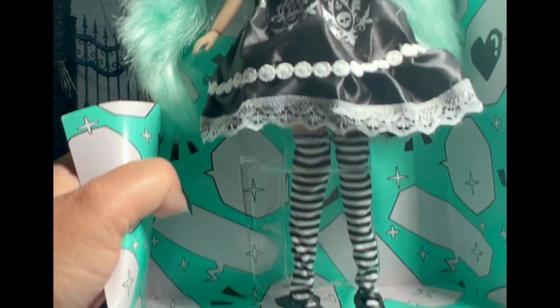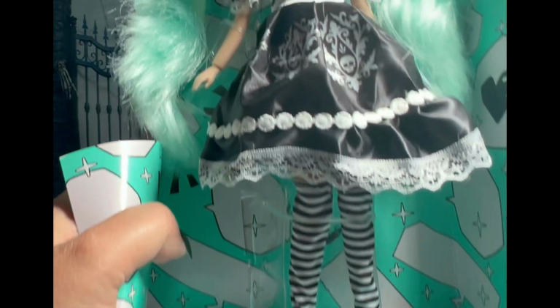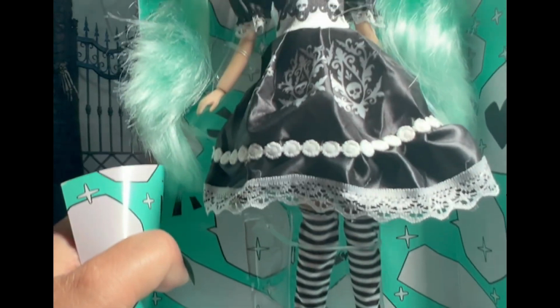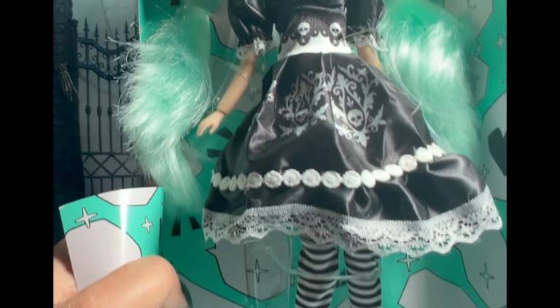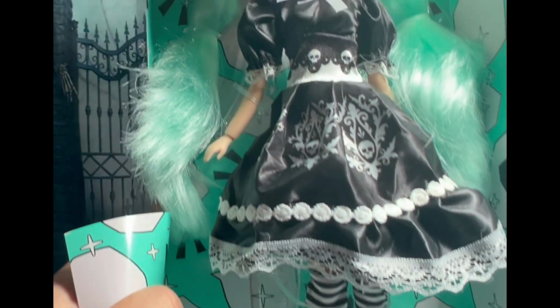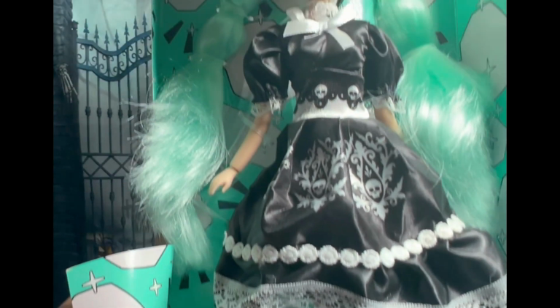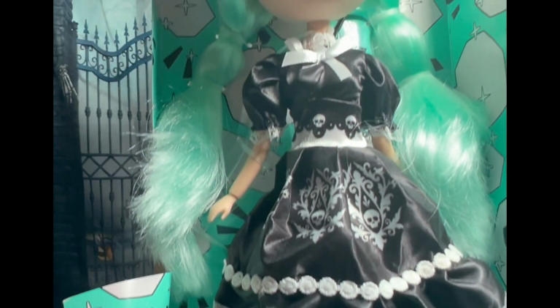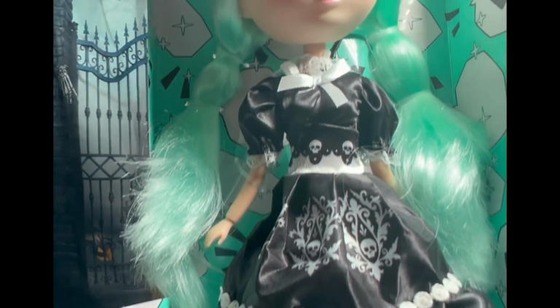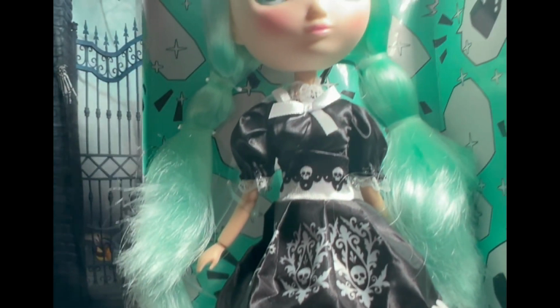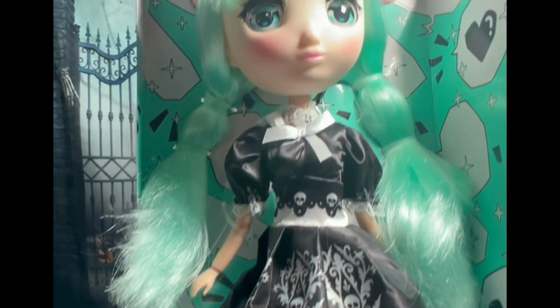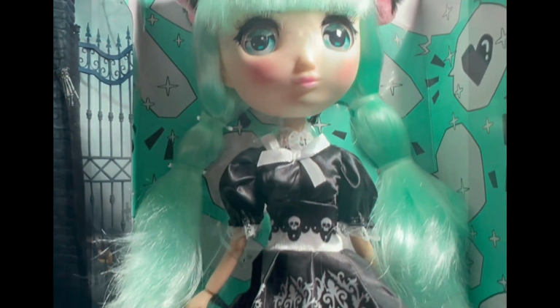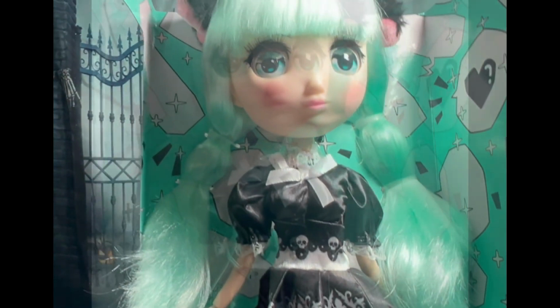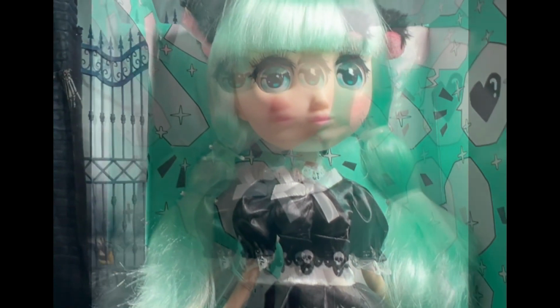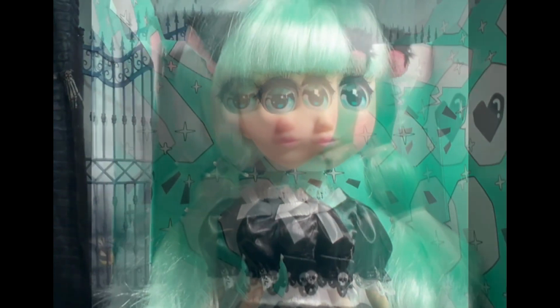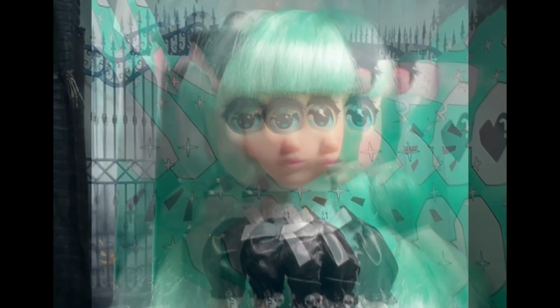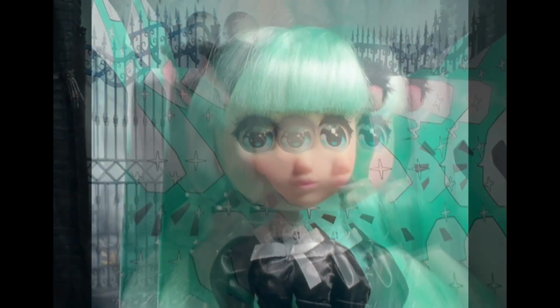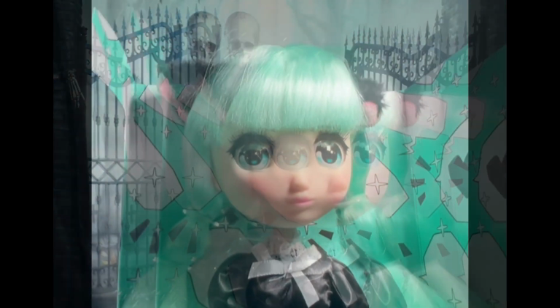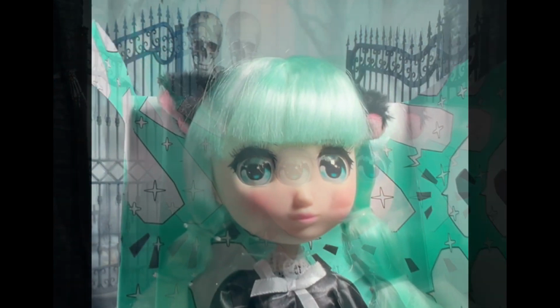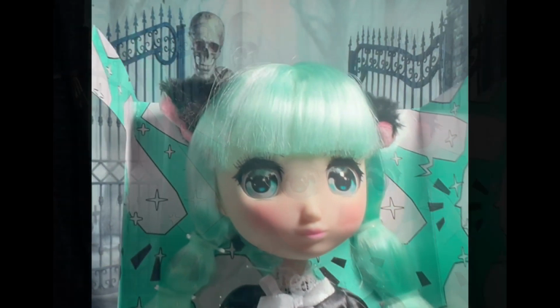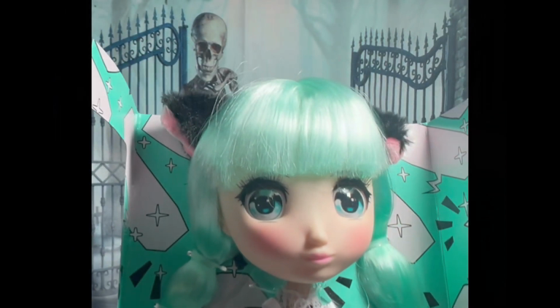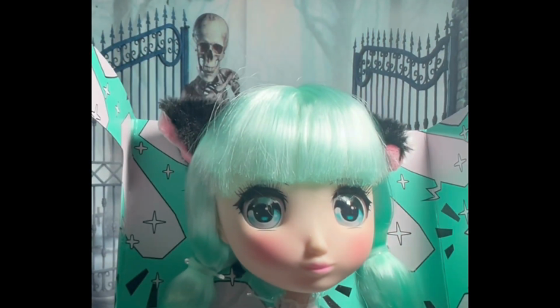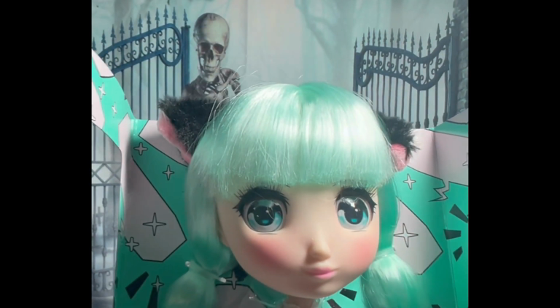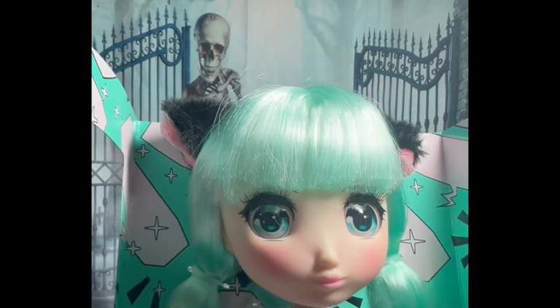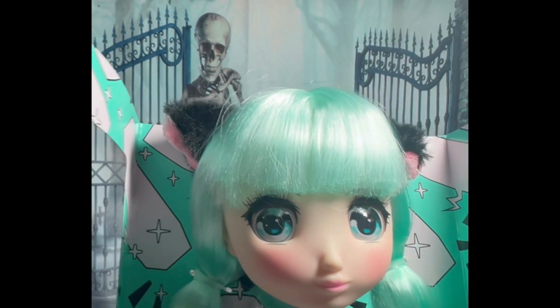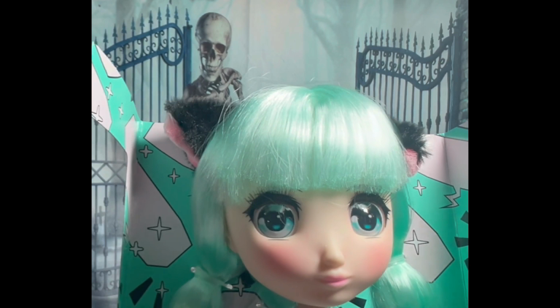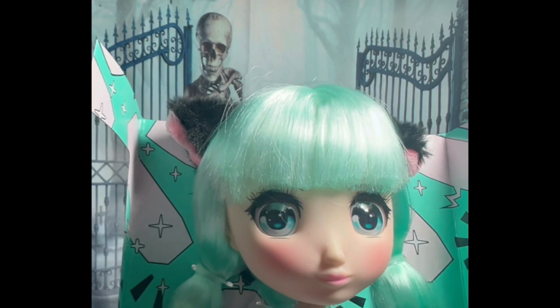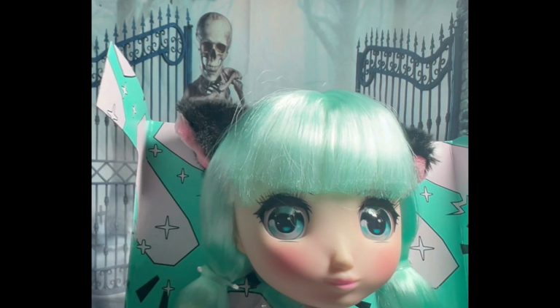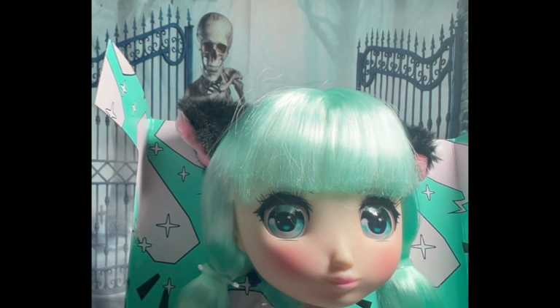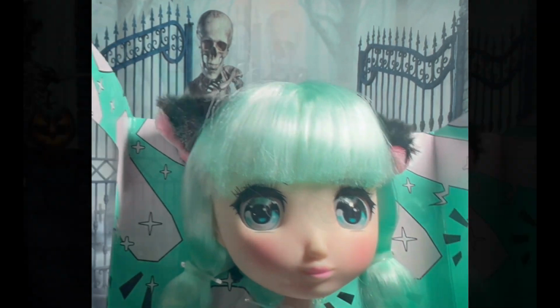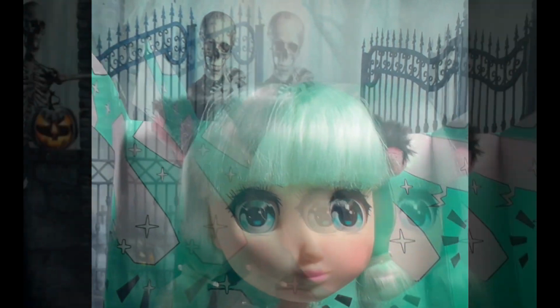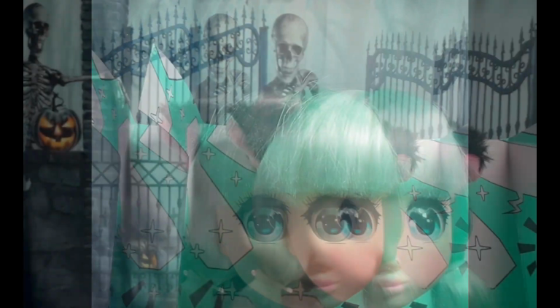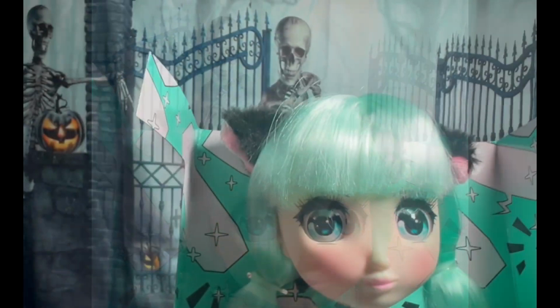I have to get them, guys. 20 bucks at Walmart. I couldn't believe it and they were way at the bottom.